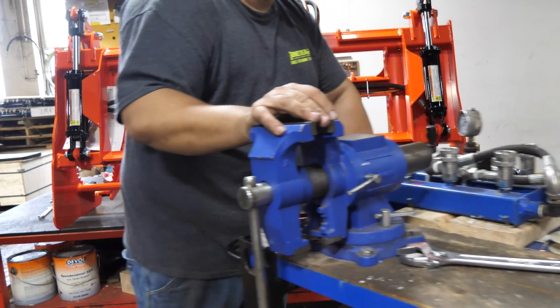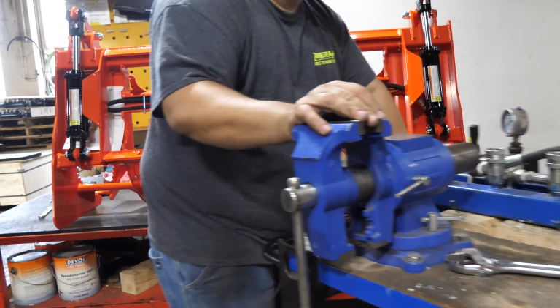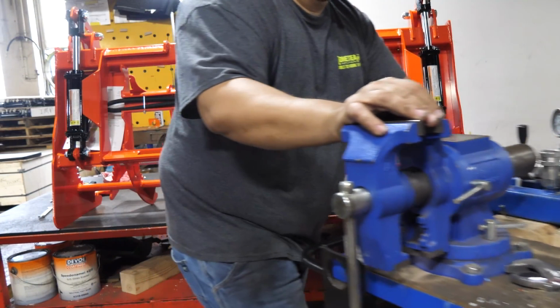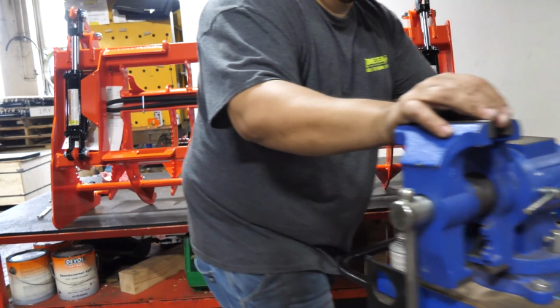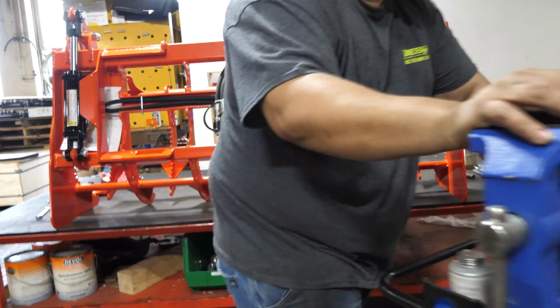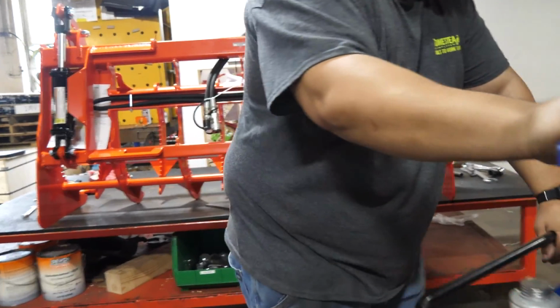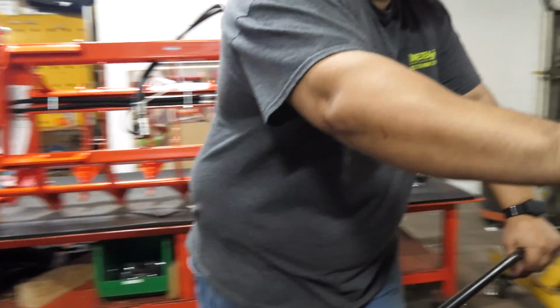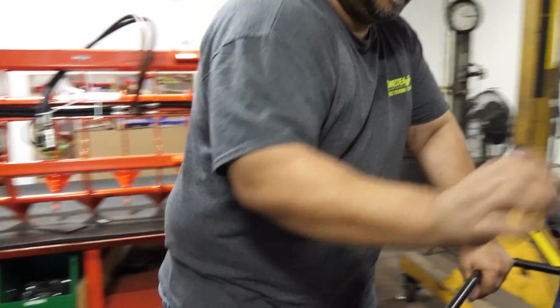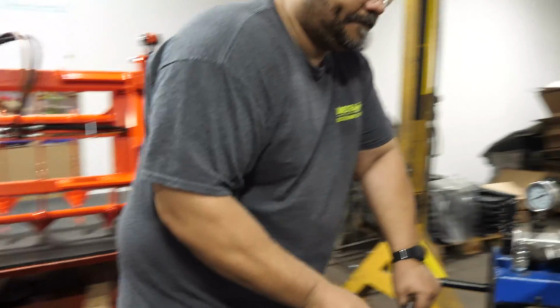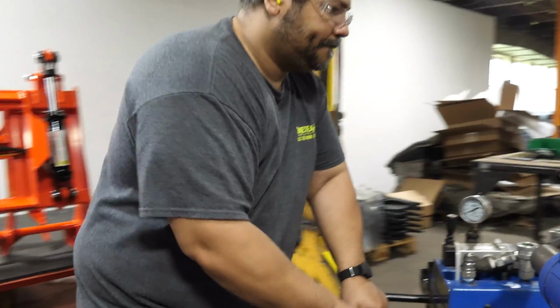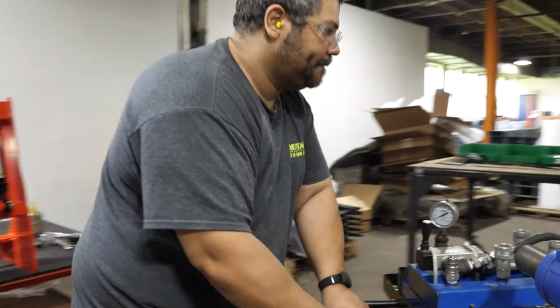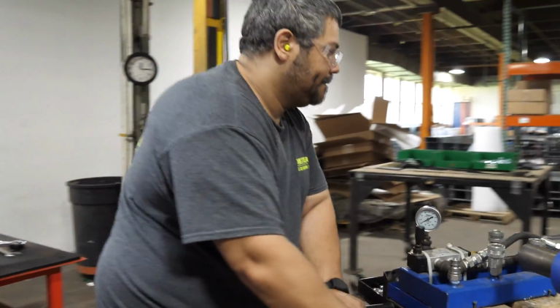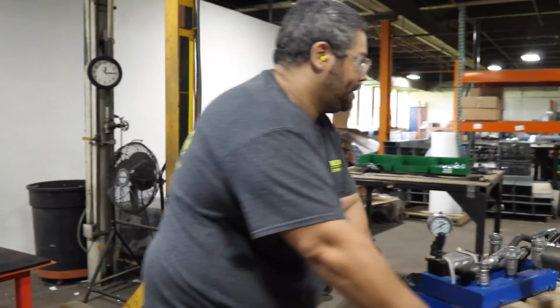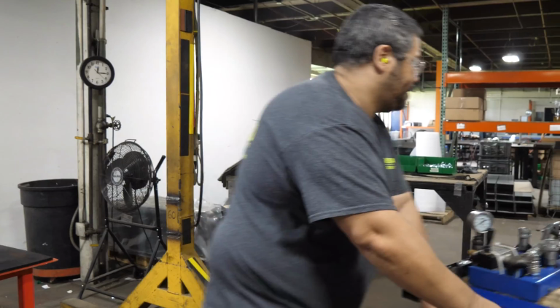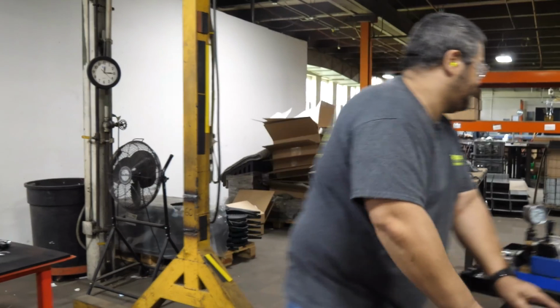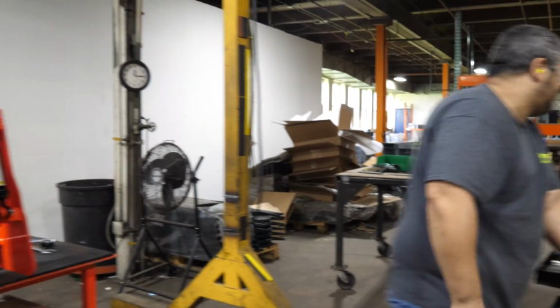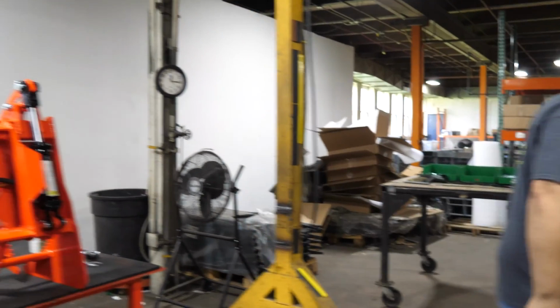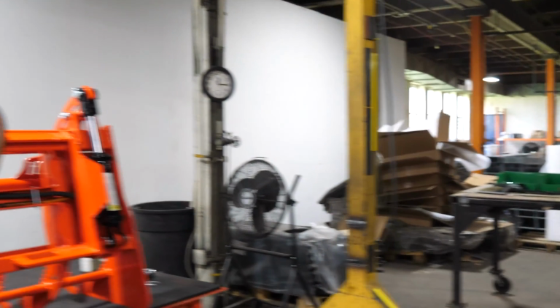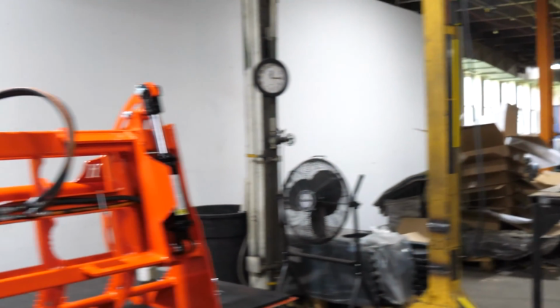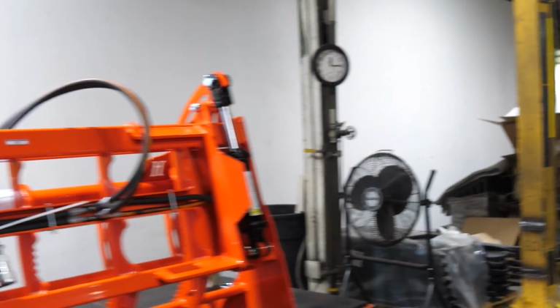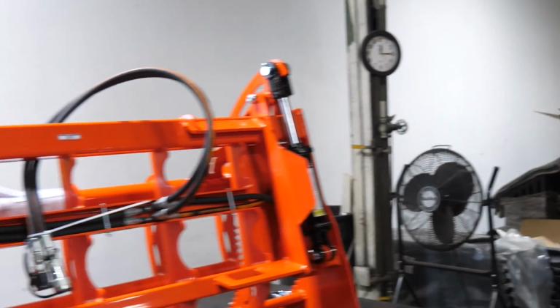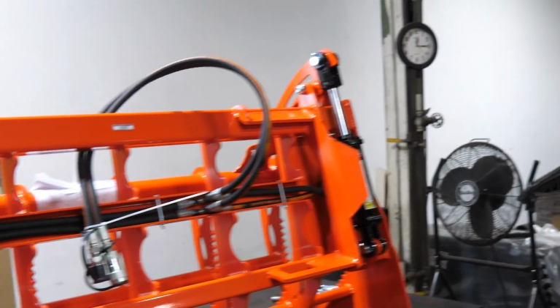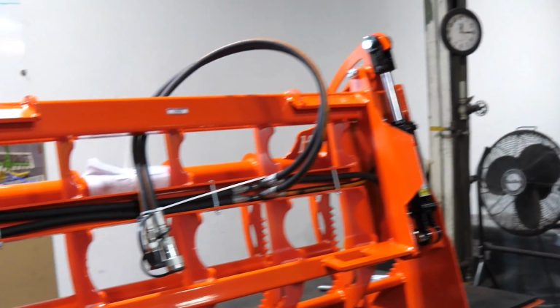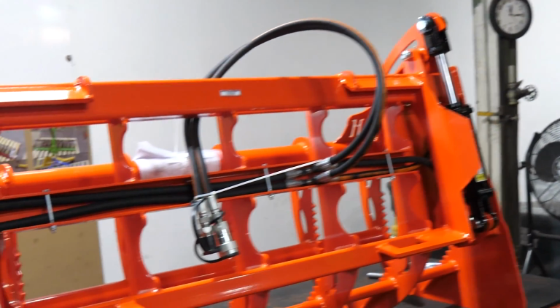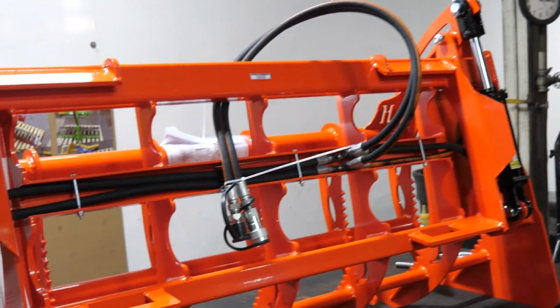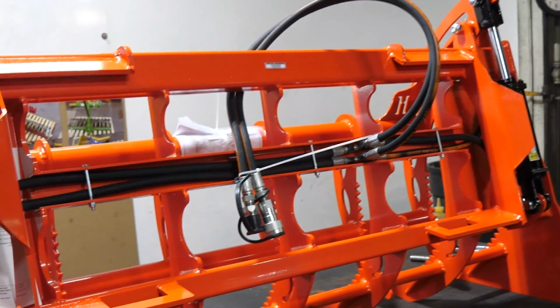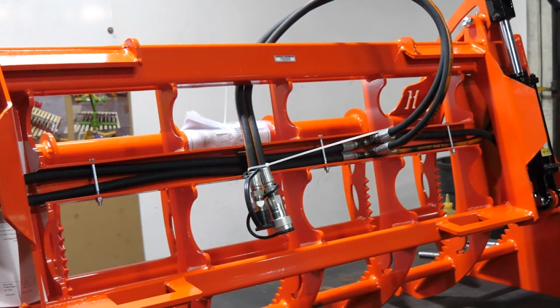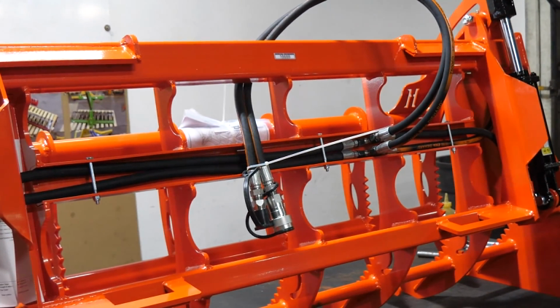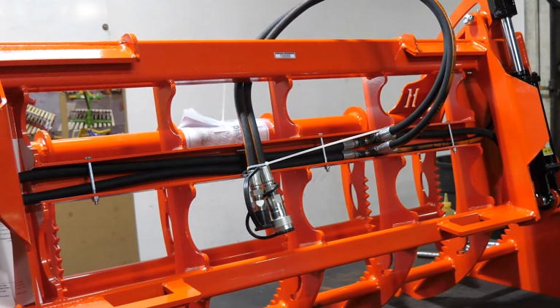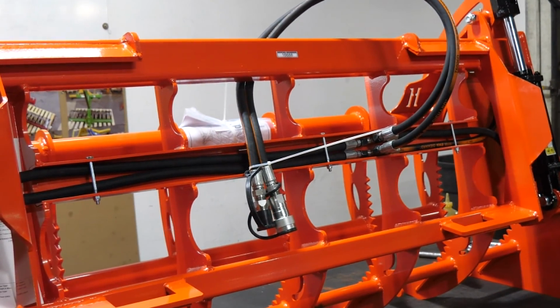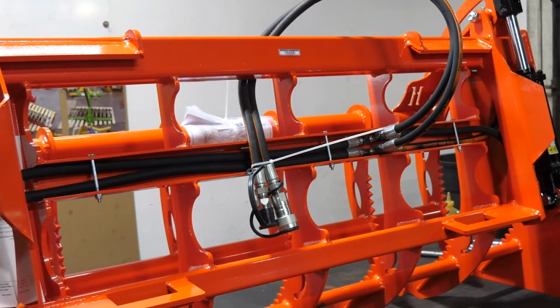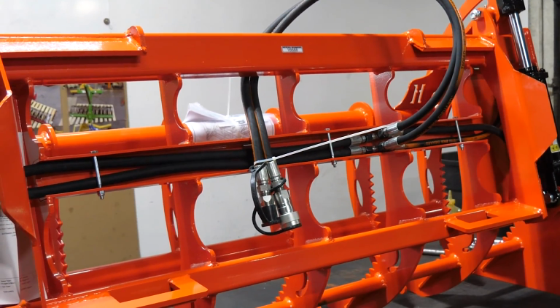That's pretty much how this whole pressure system check works to make sure you guys are getting the best American-made attachments.